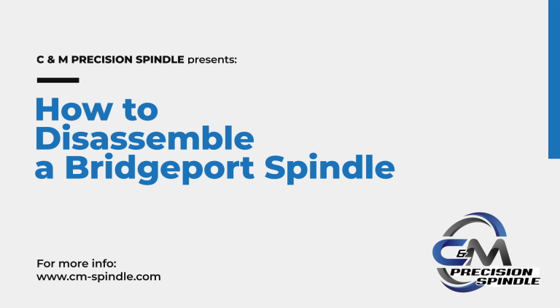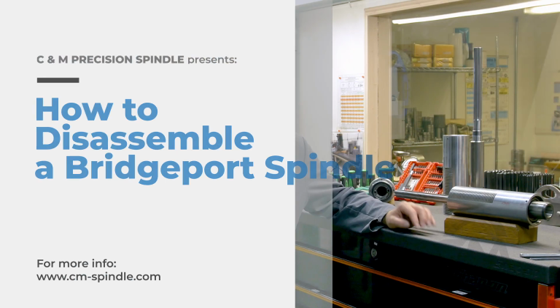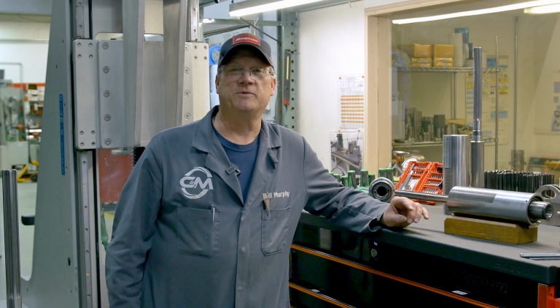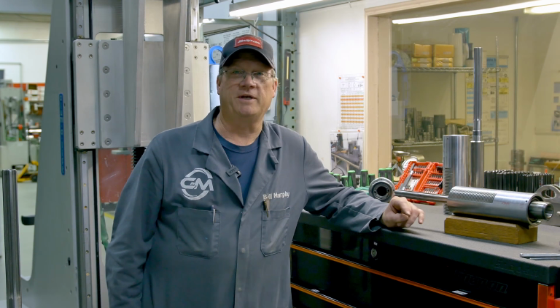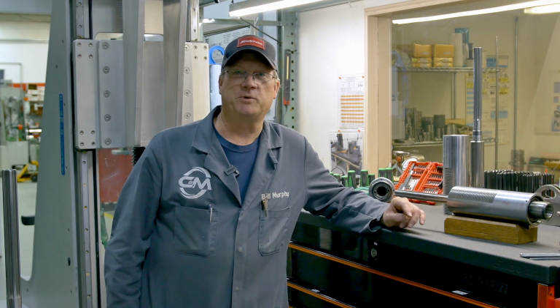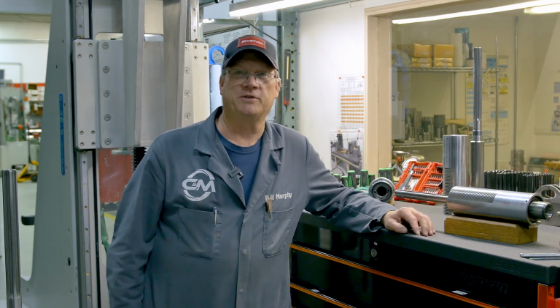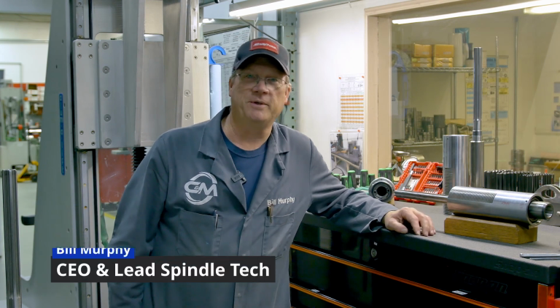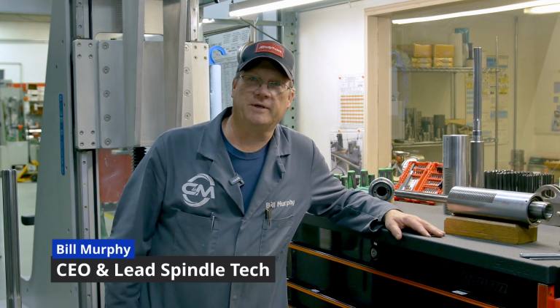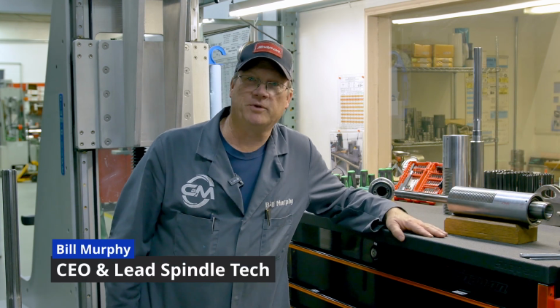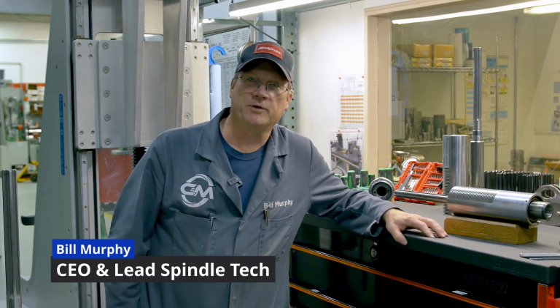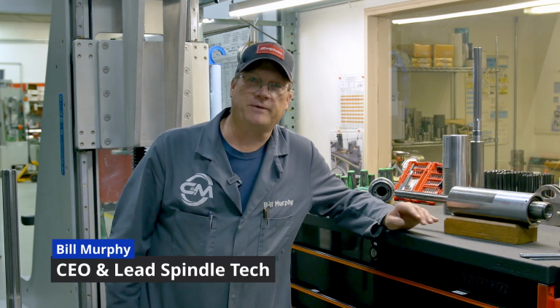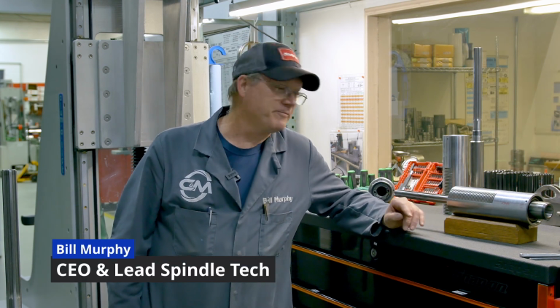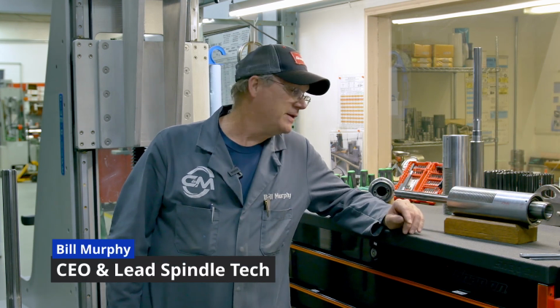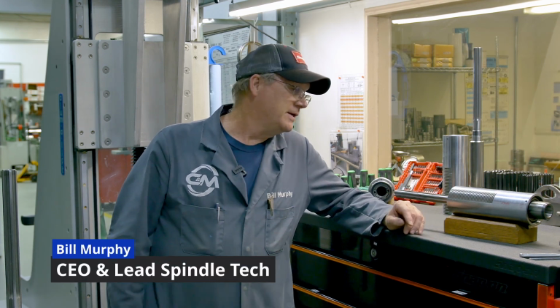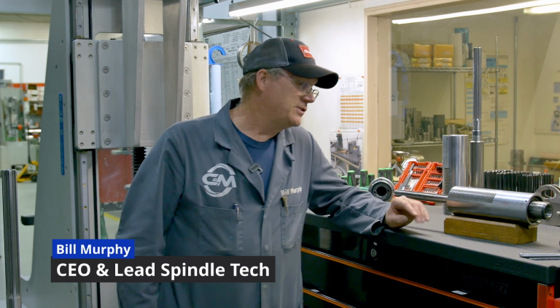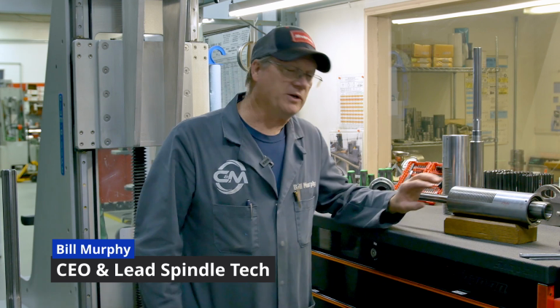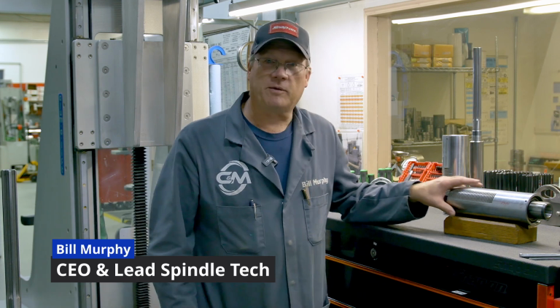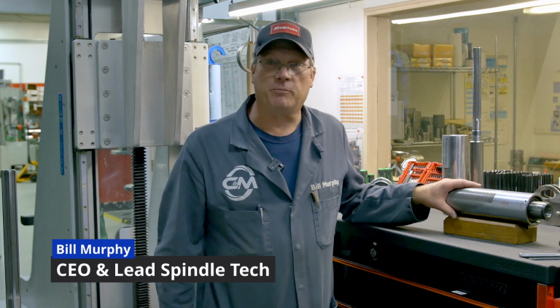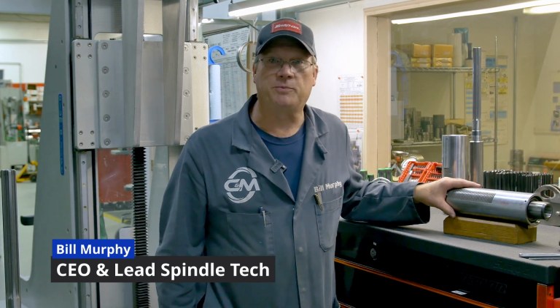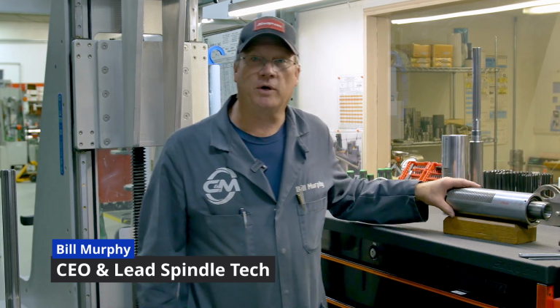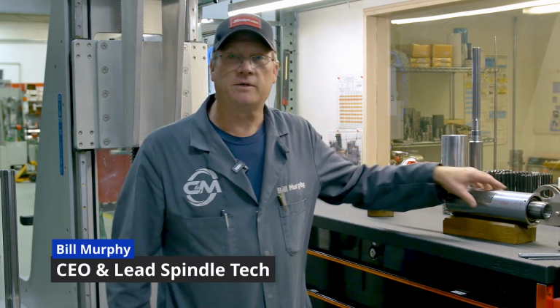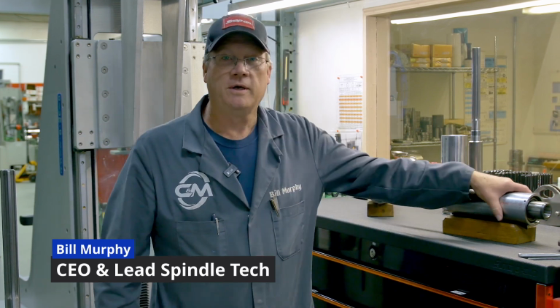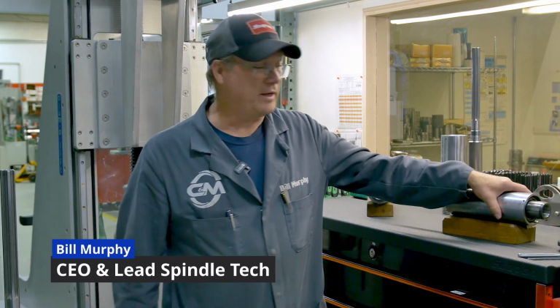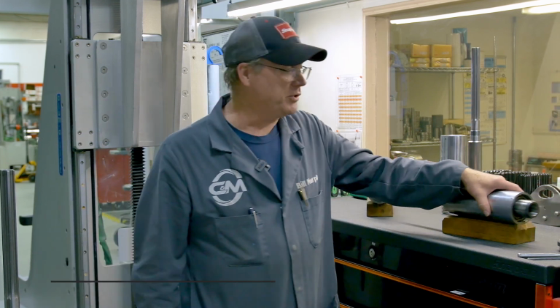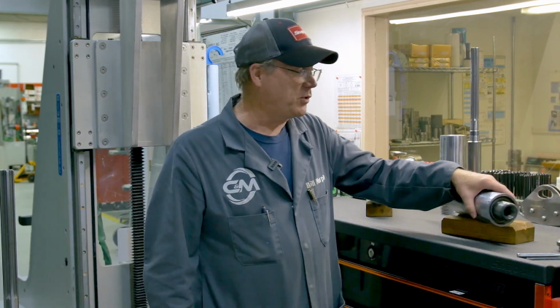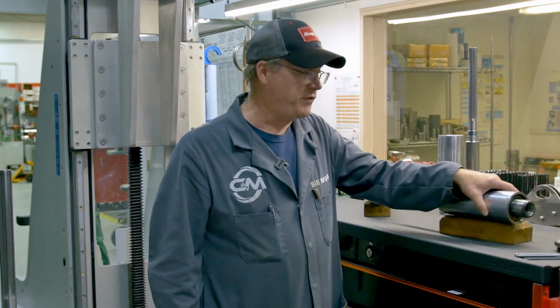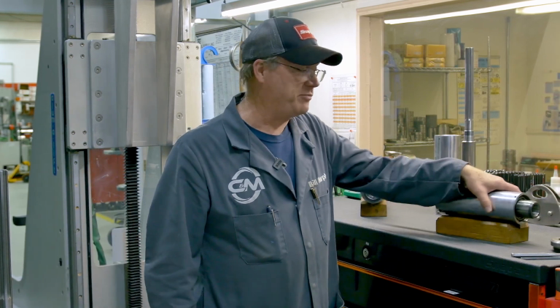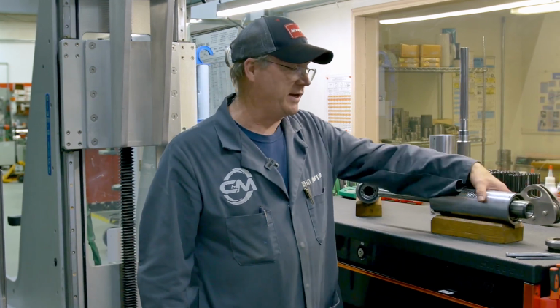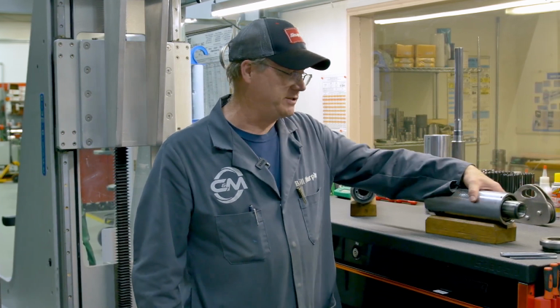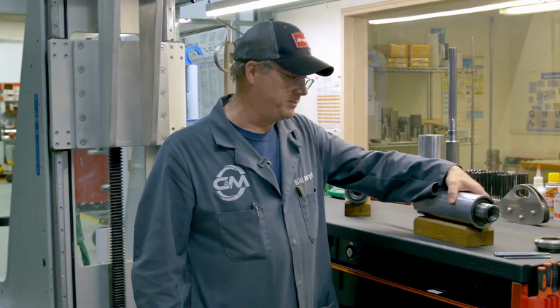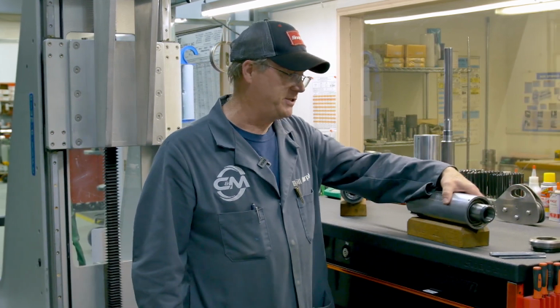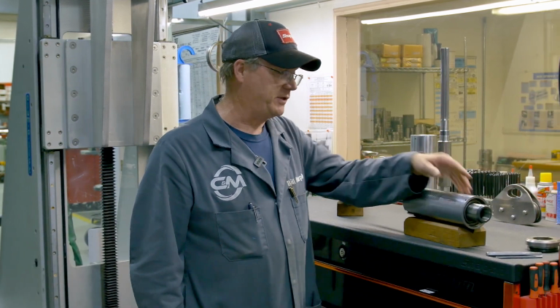Welcome to CNN Pursuit and Spindle. I'm Bill Murphy. We're going to talk about Bridgeport and Bridgeport five-packs specifically.